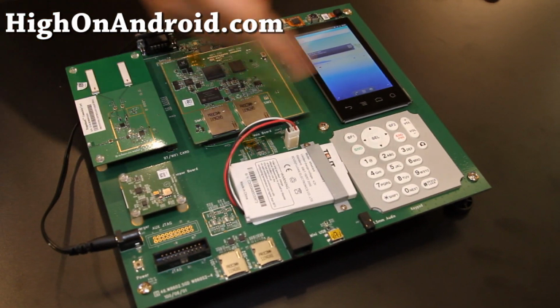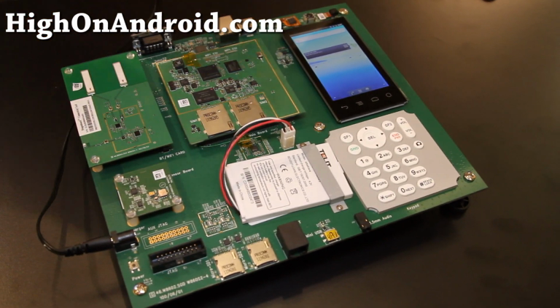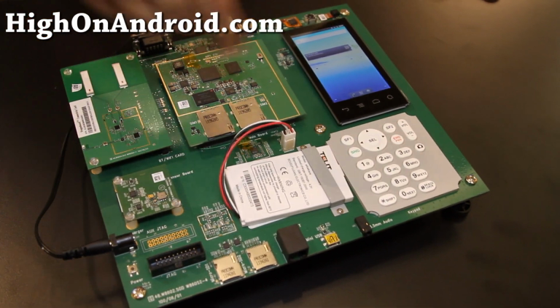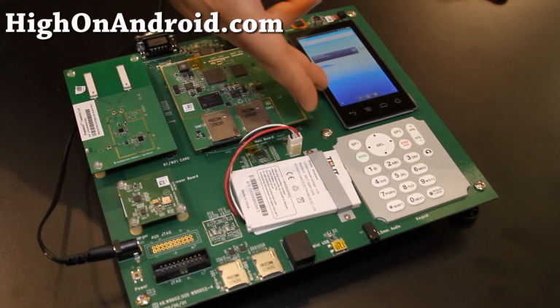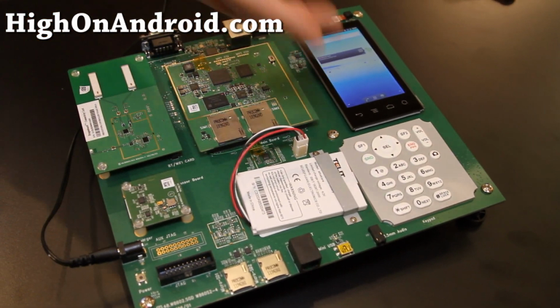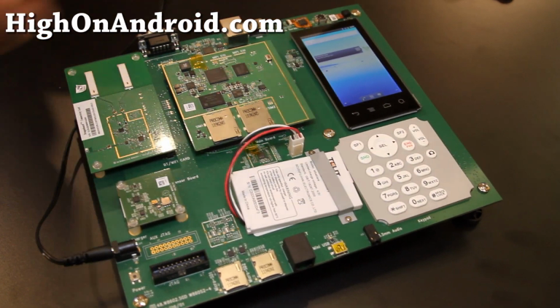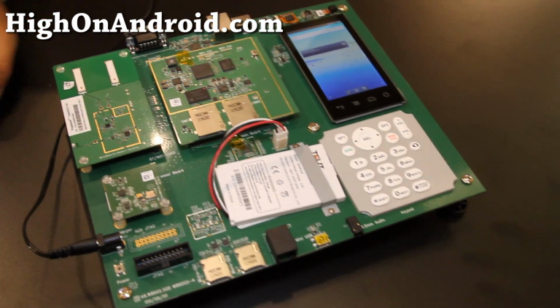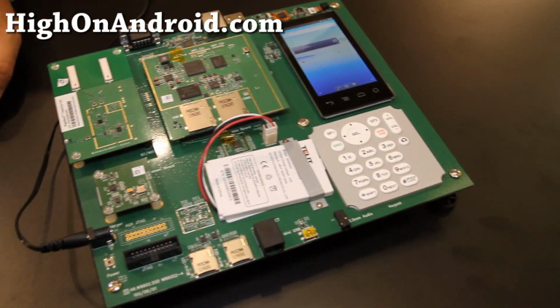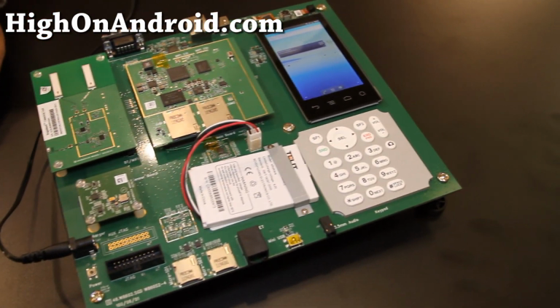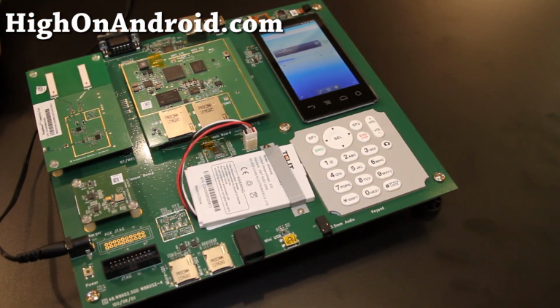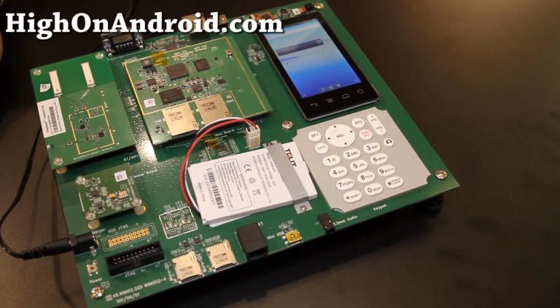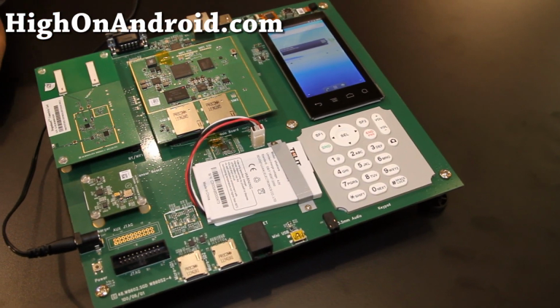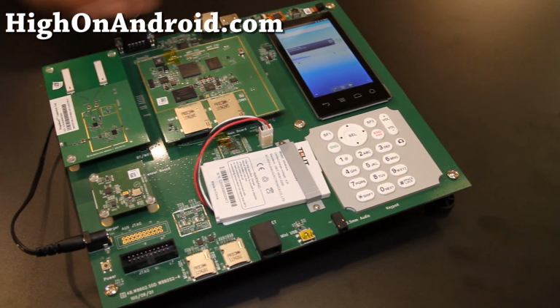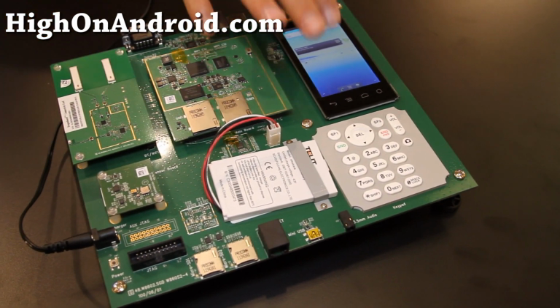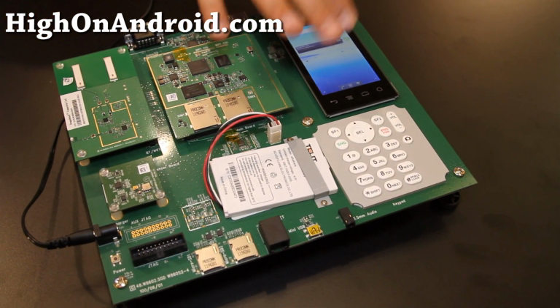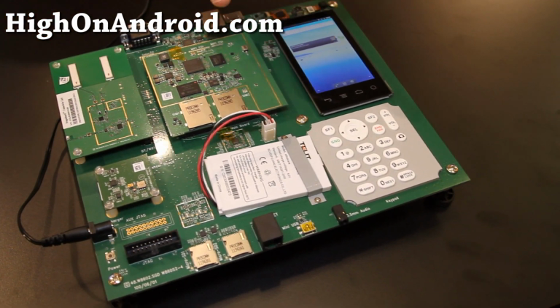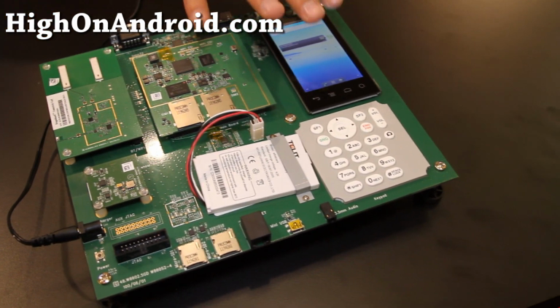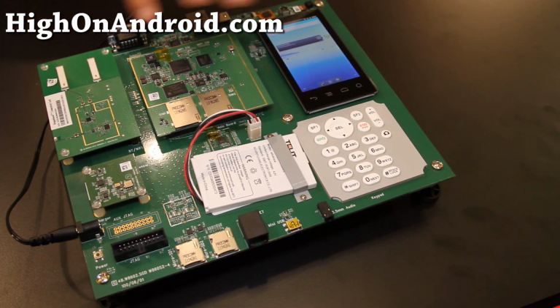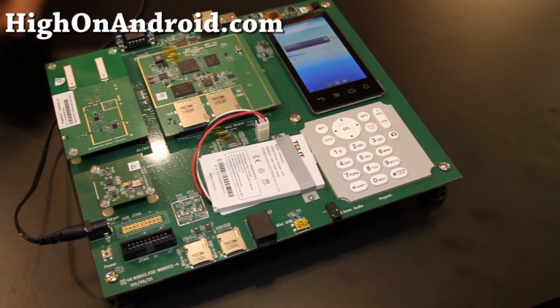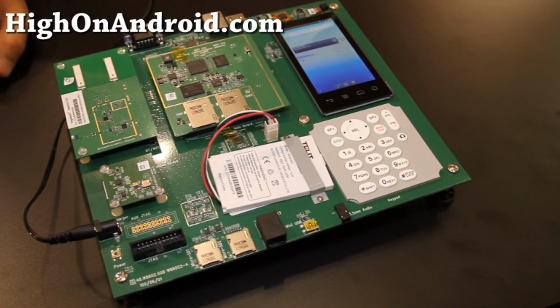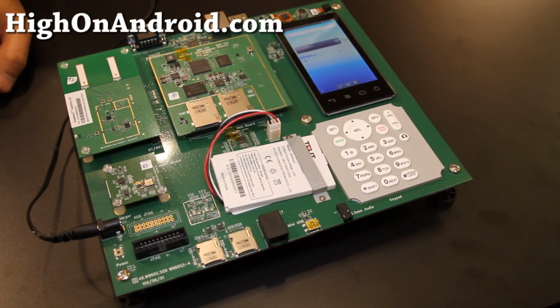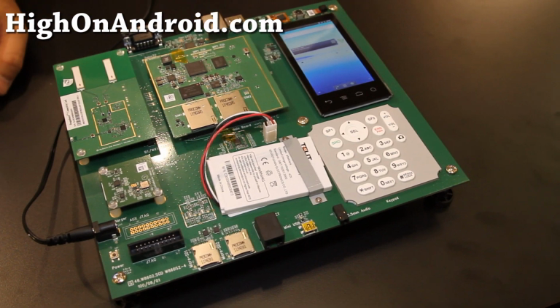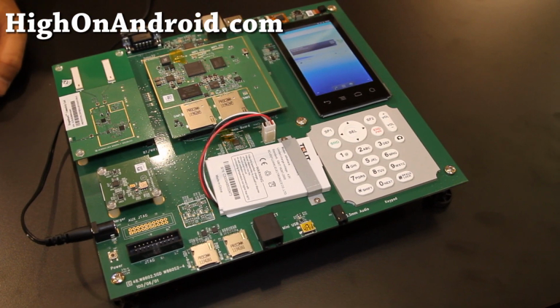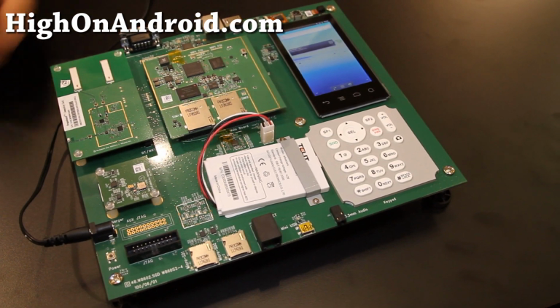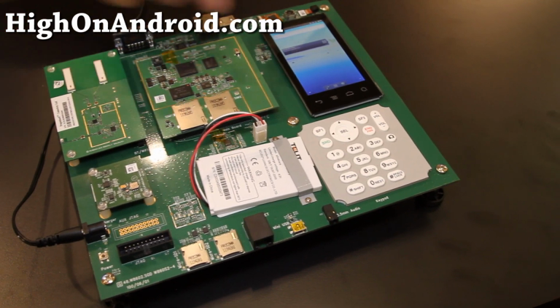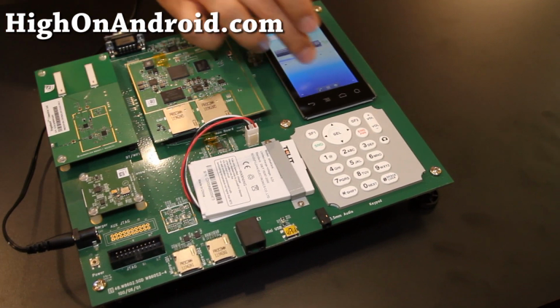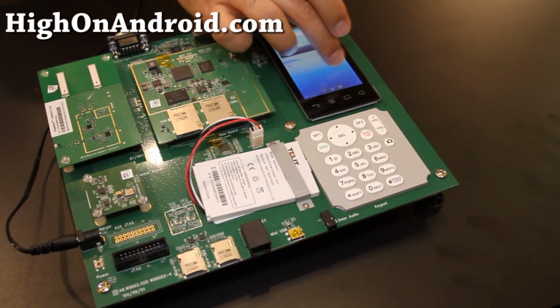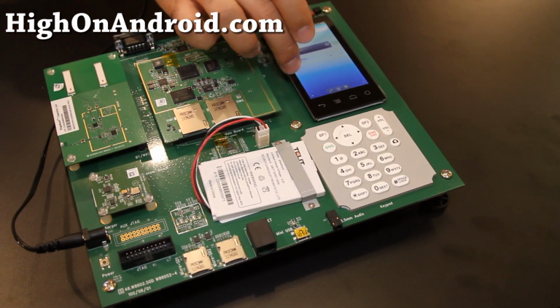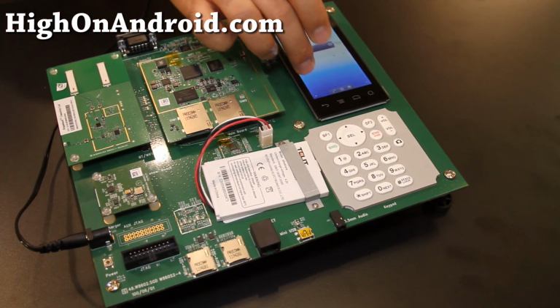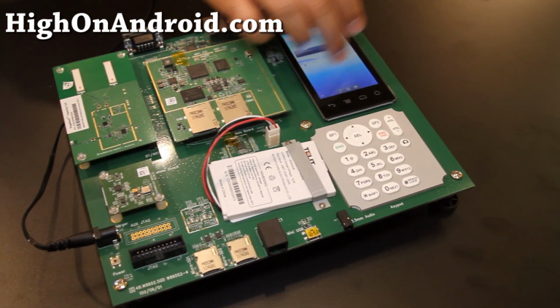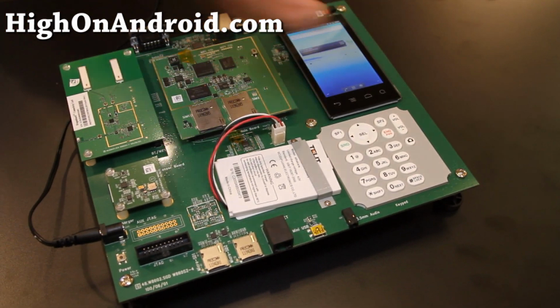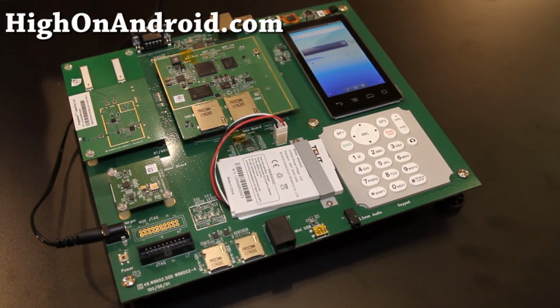It runs a full version of Android. Right now this is running Android Gingerbread. I actually develop kernels, so this would be great.